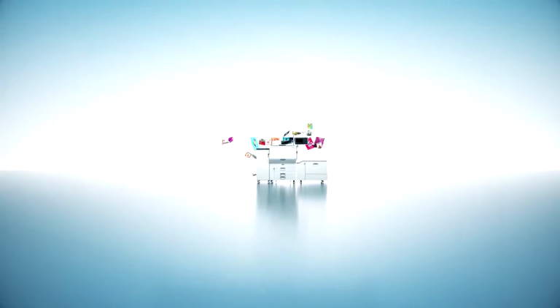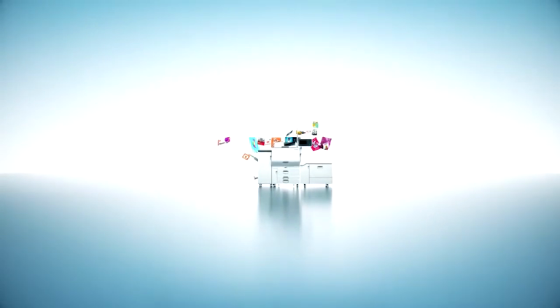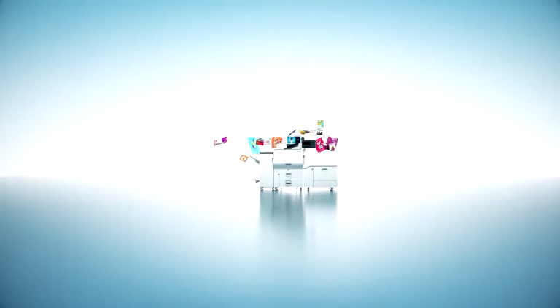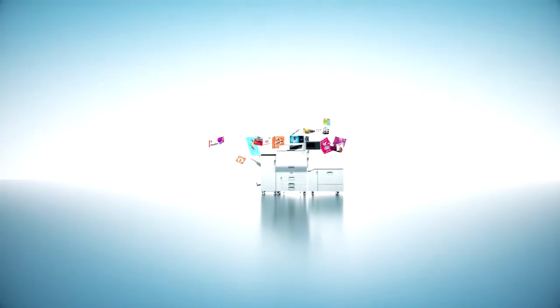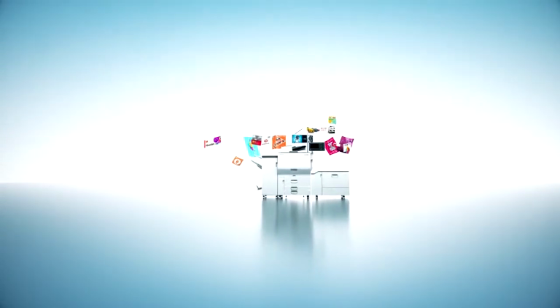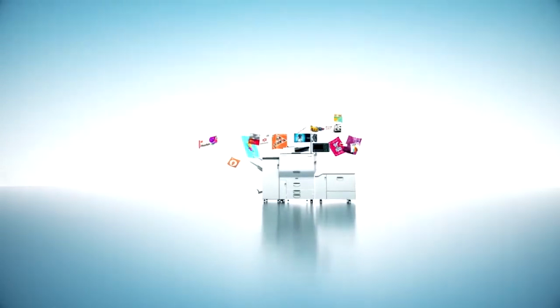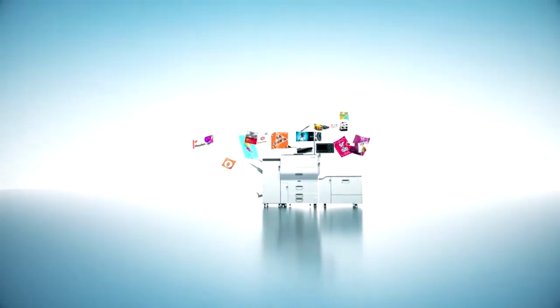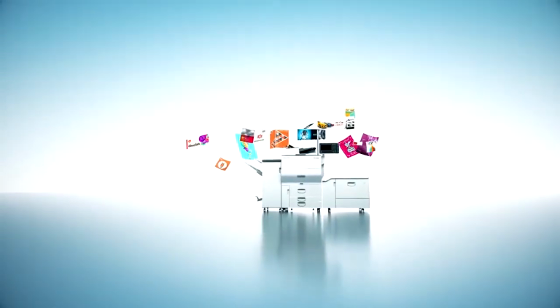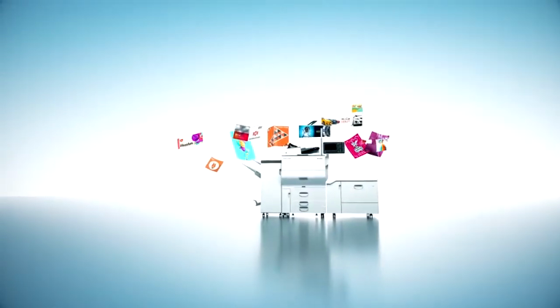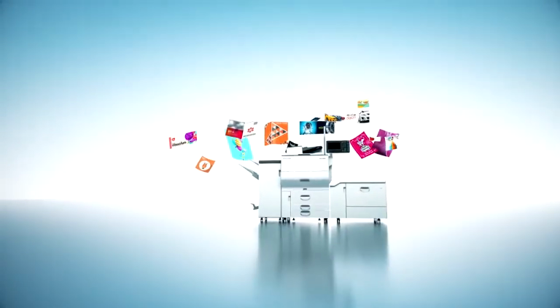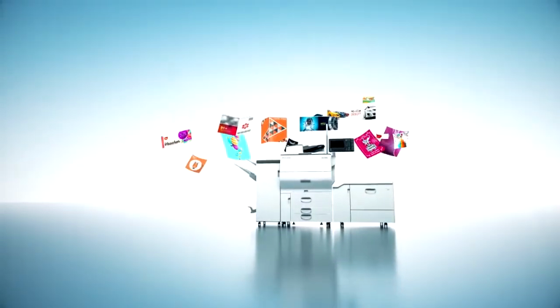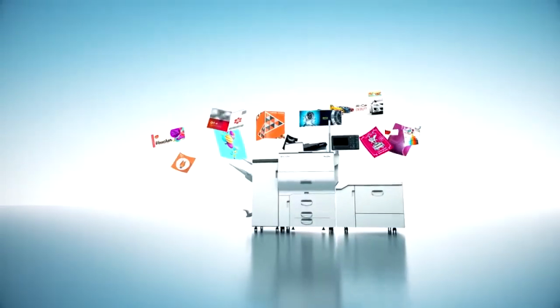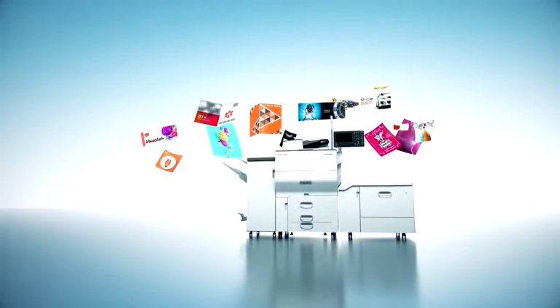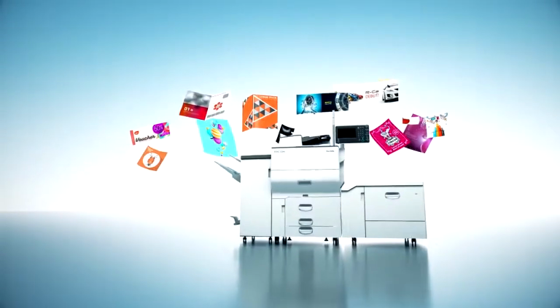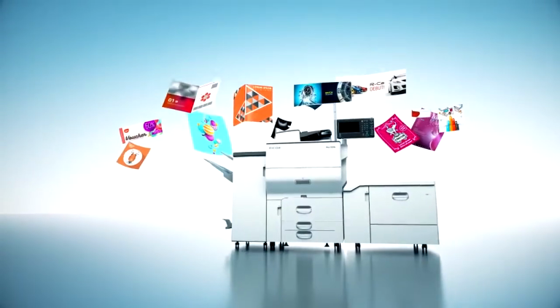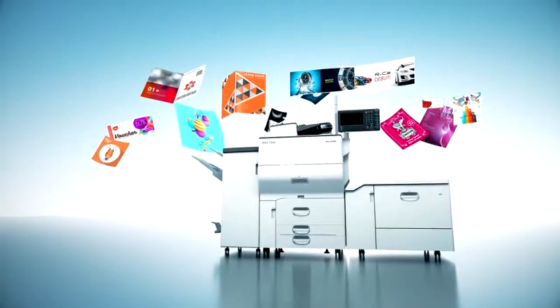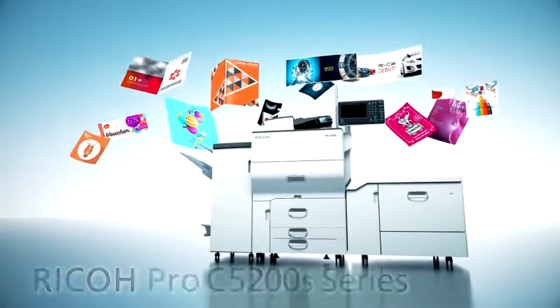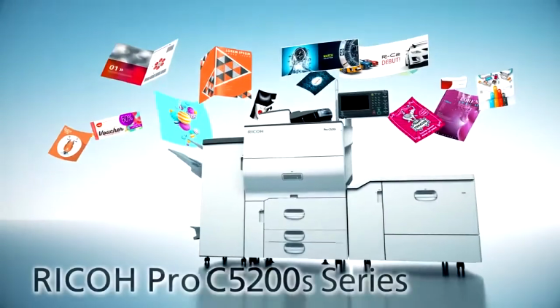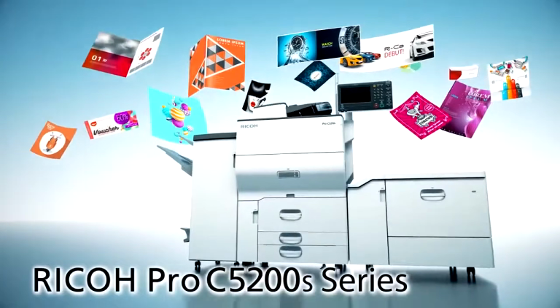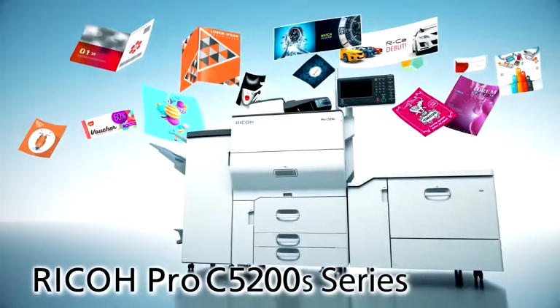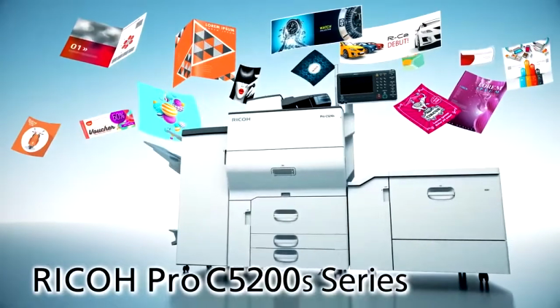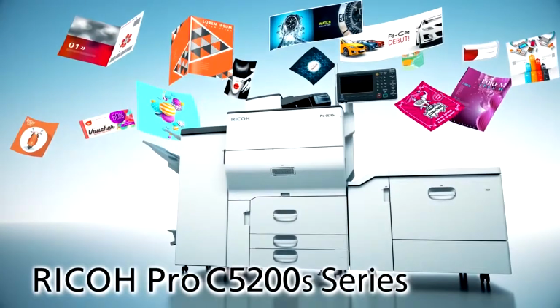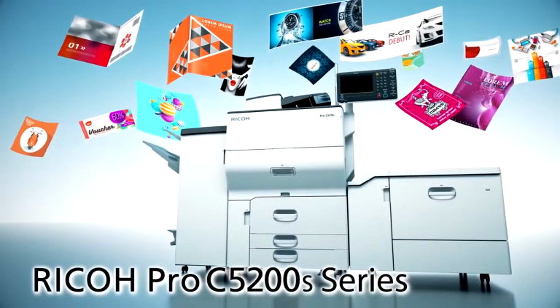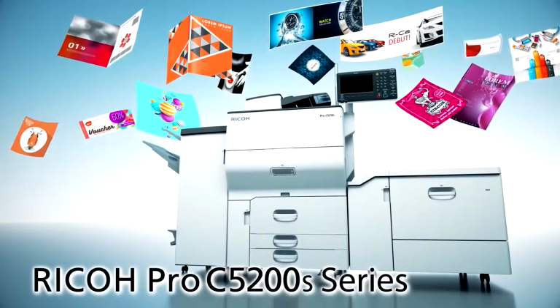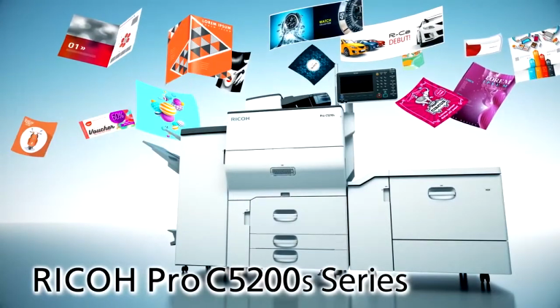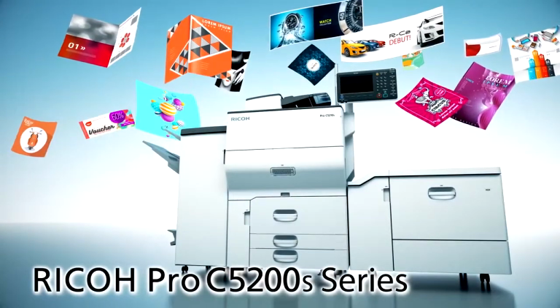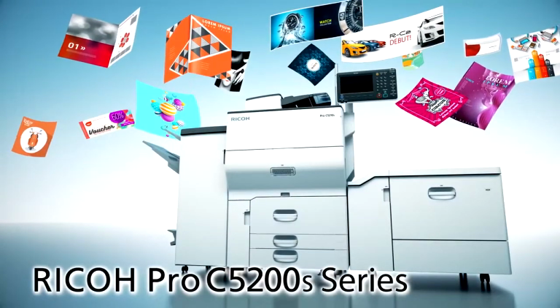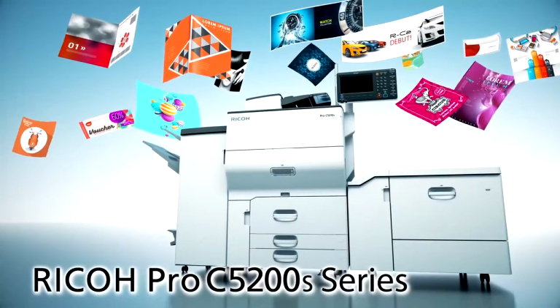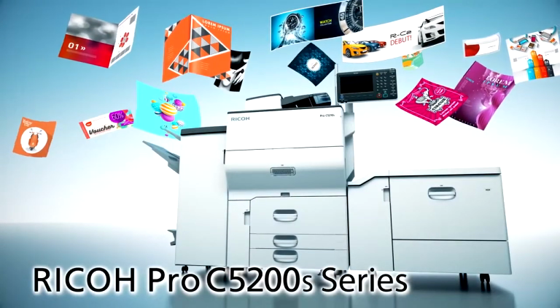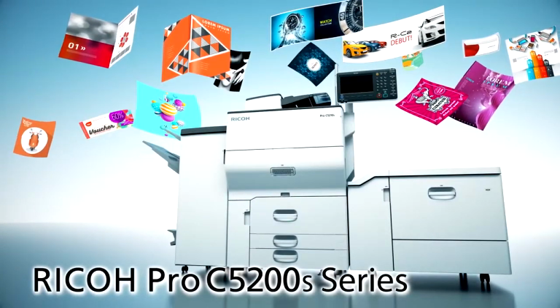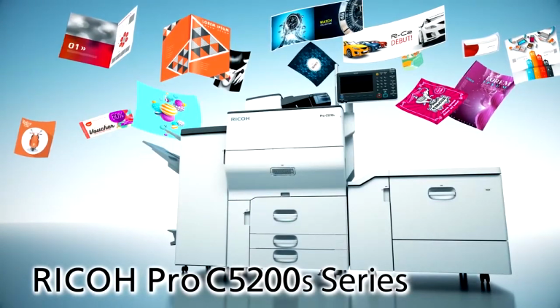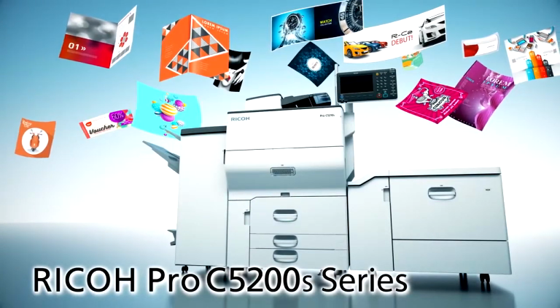Count on the Ricoh Pro C5200S series to meet all your production printing needs.